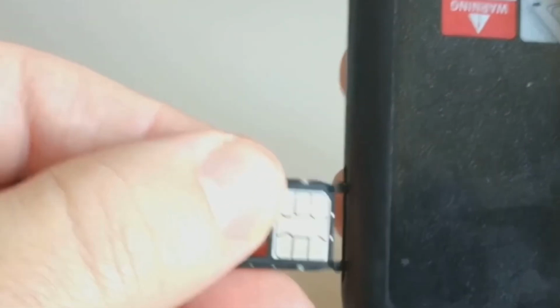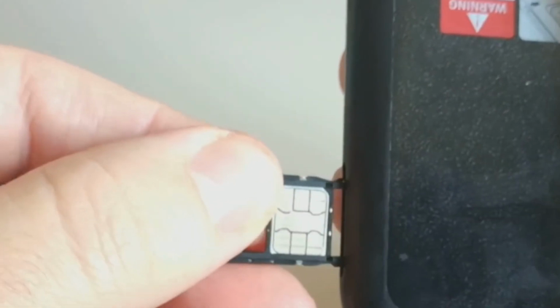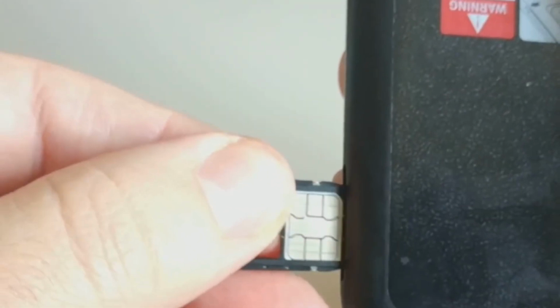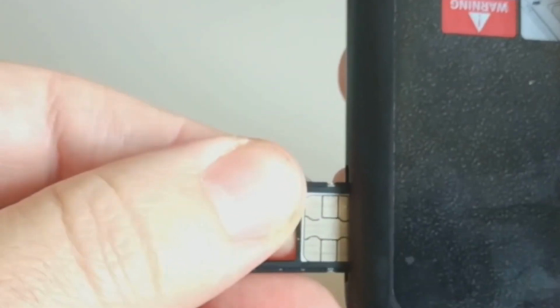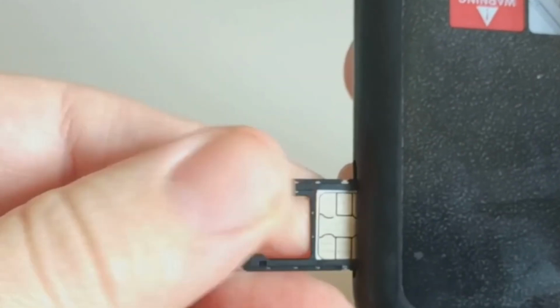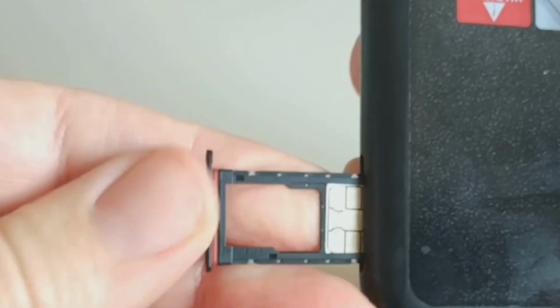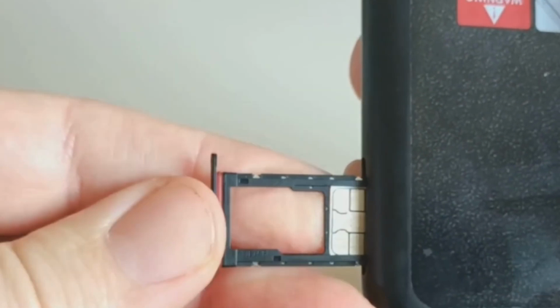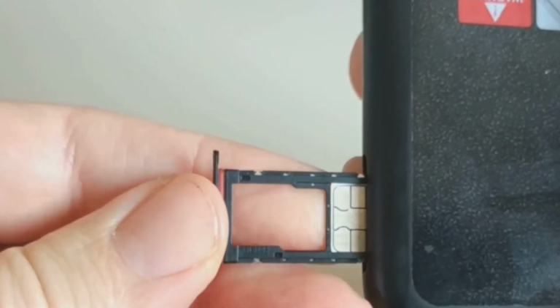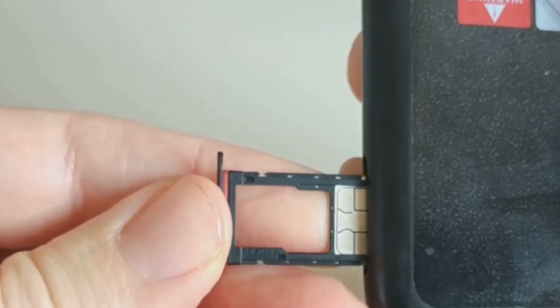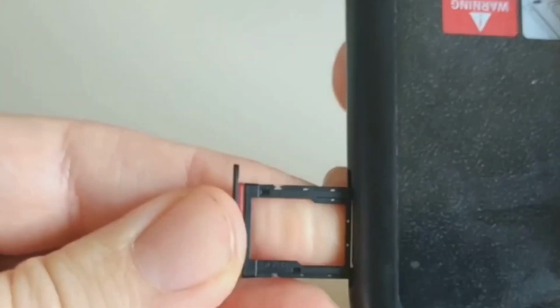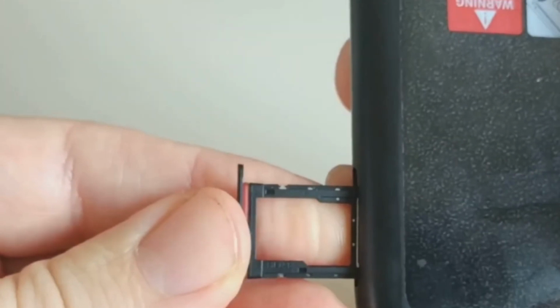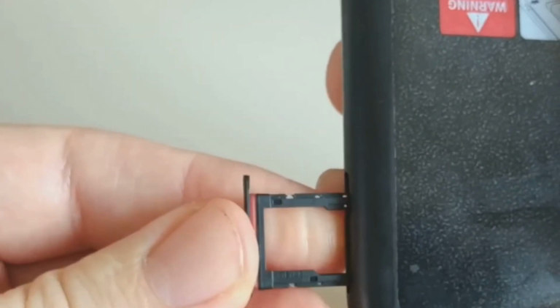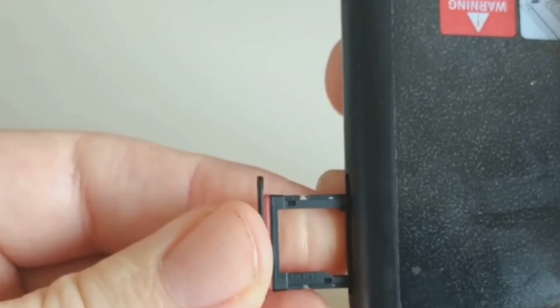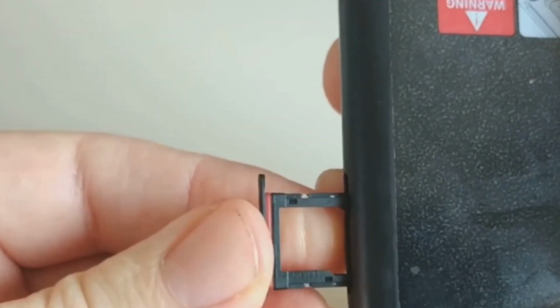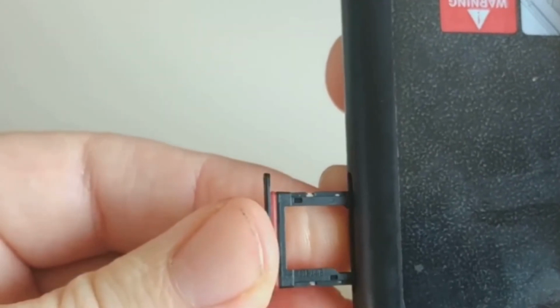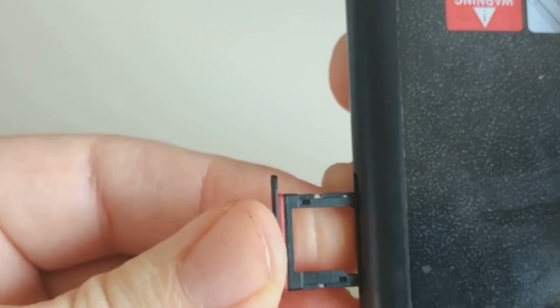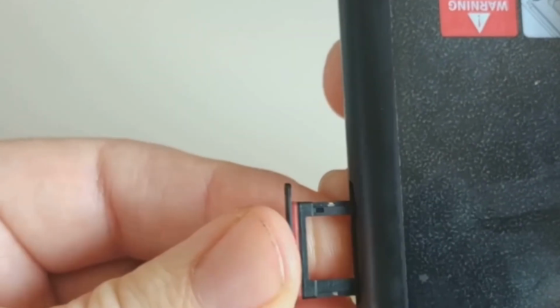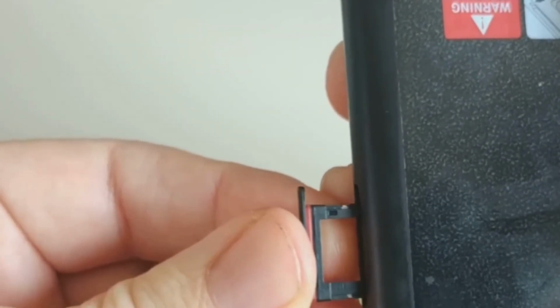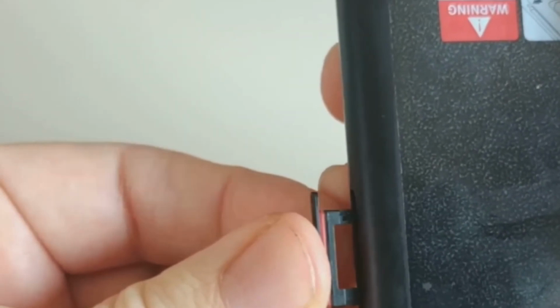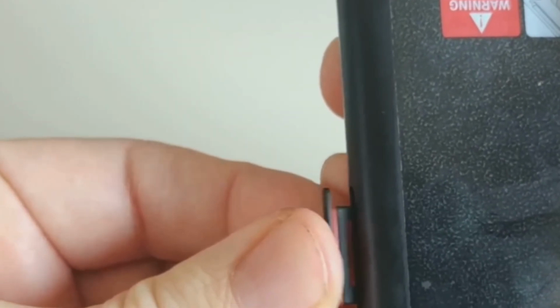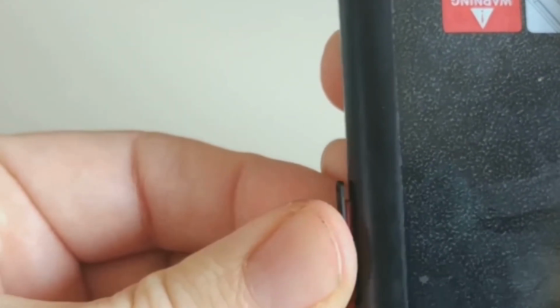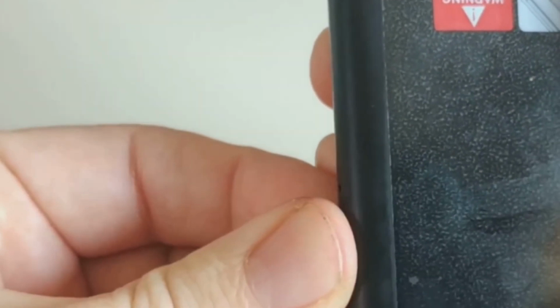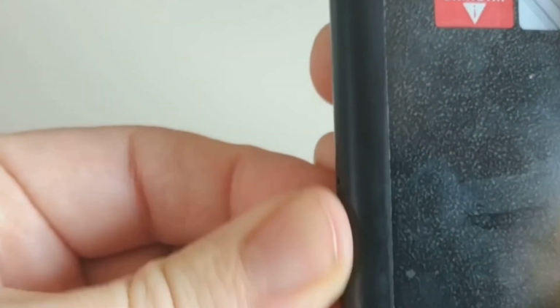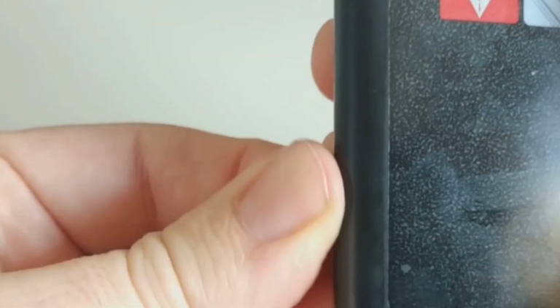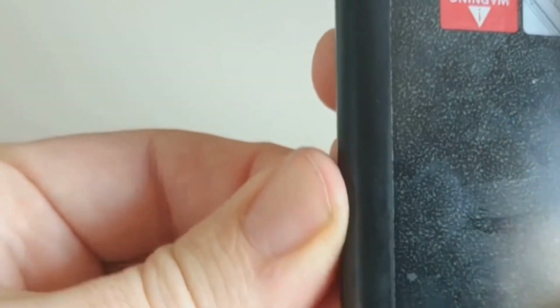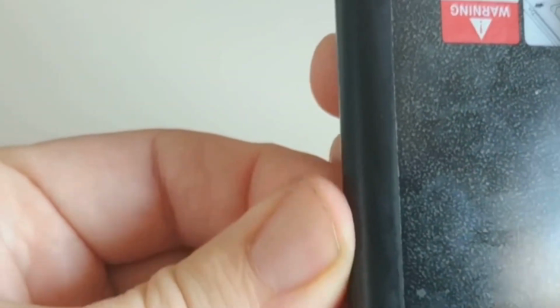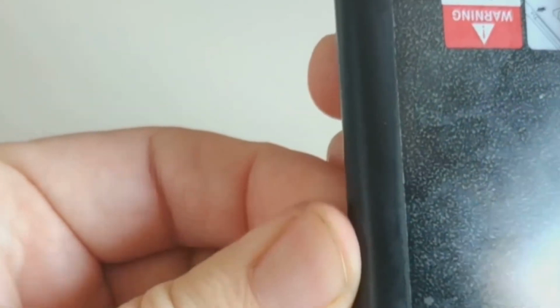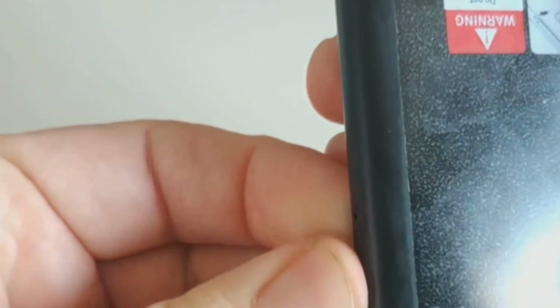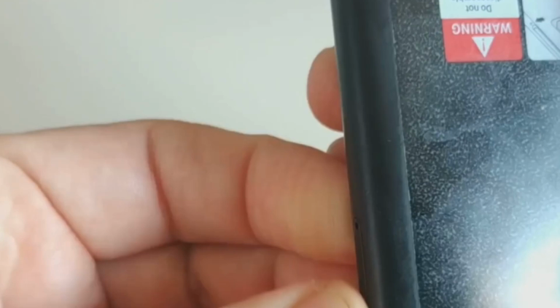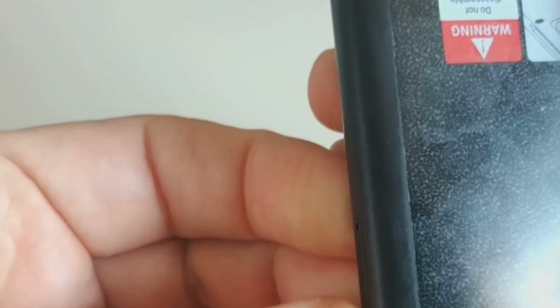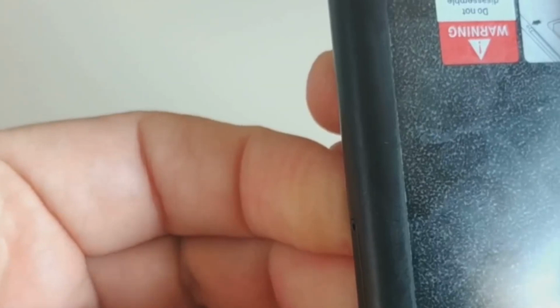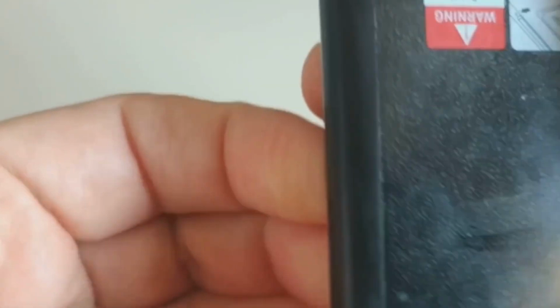eSIM adapters work by essentially acting as a bridge between your phone and the eSIM technology.